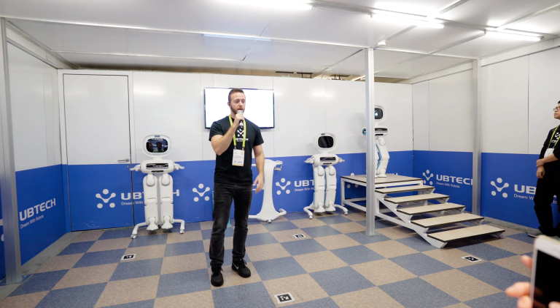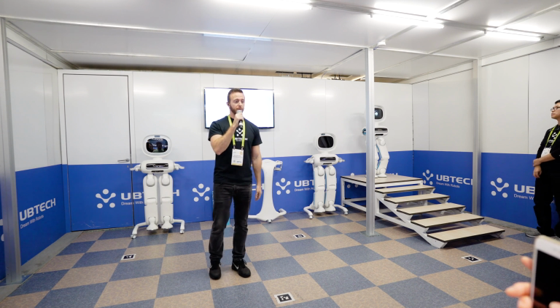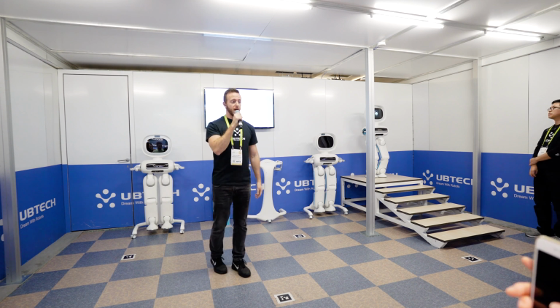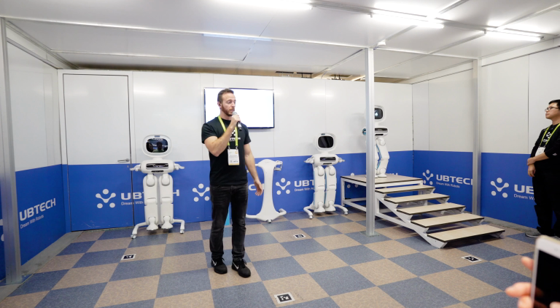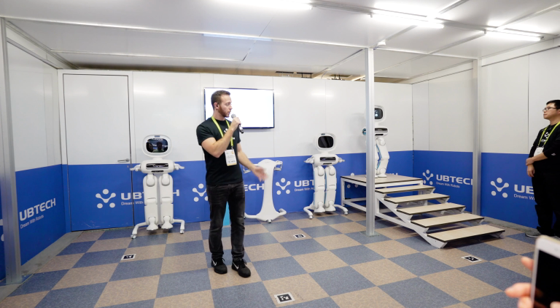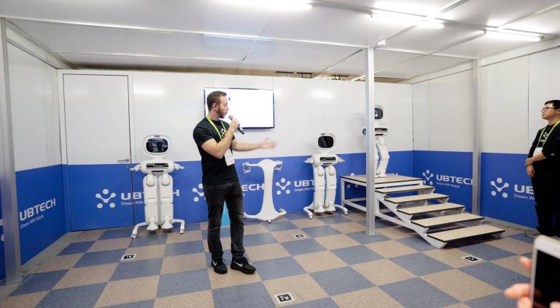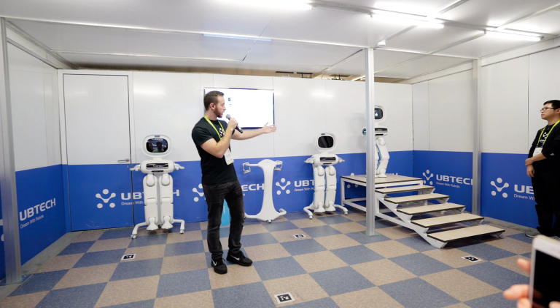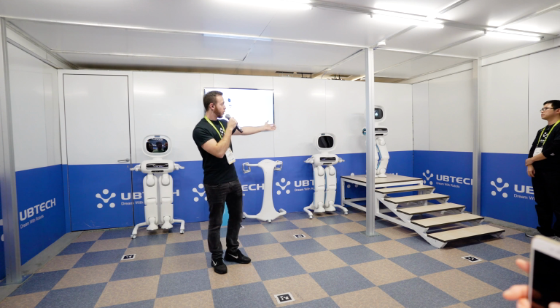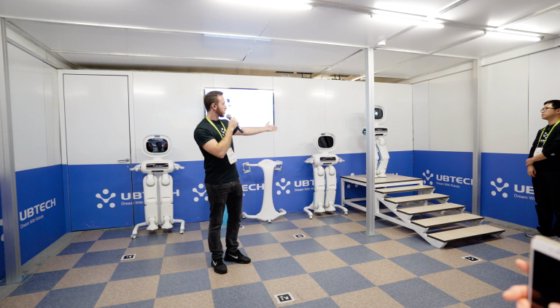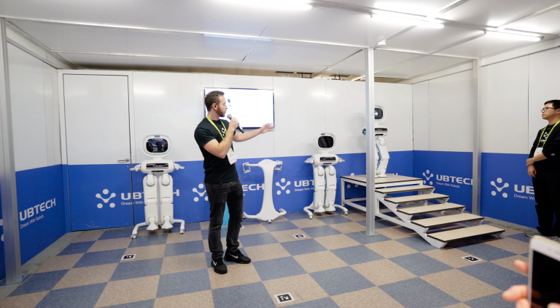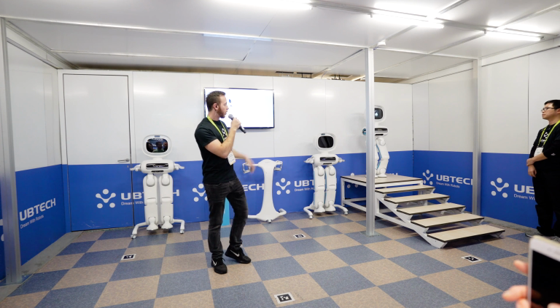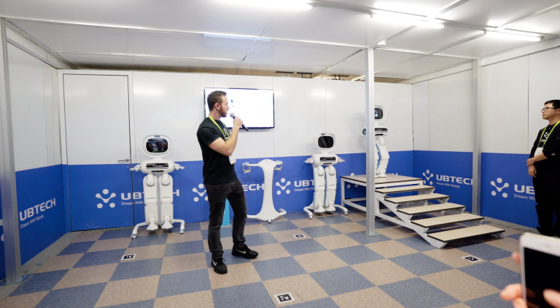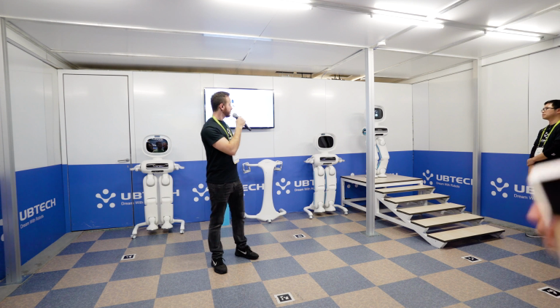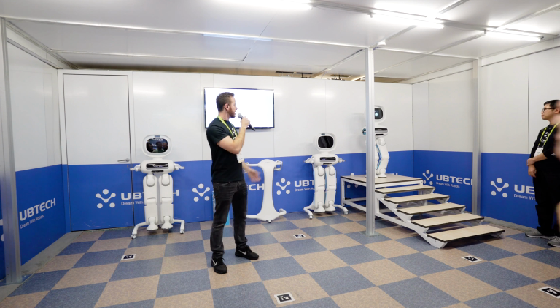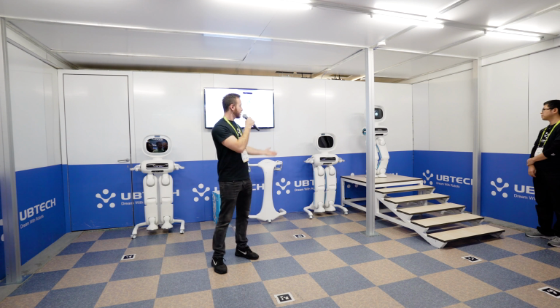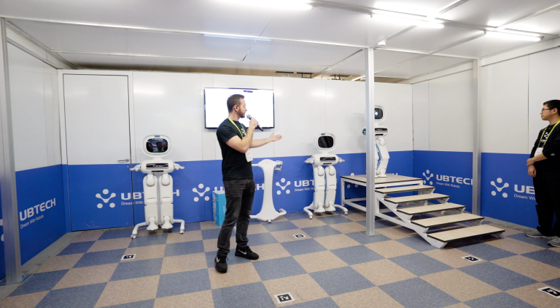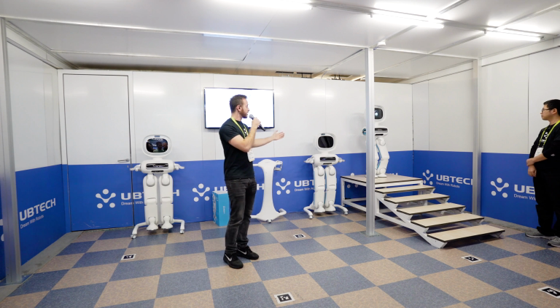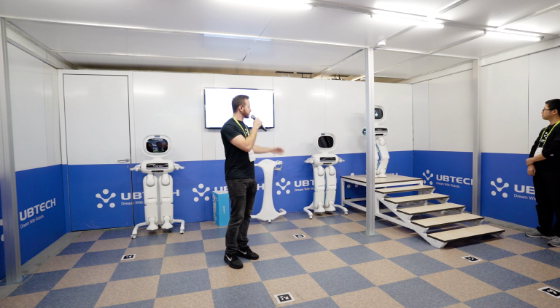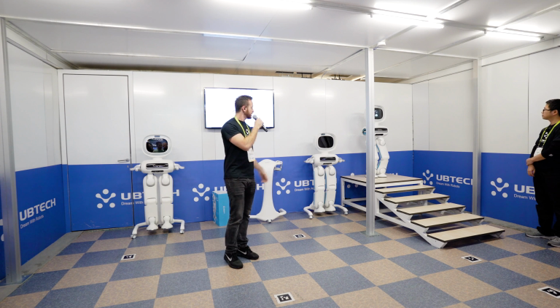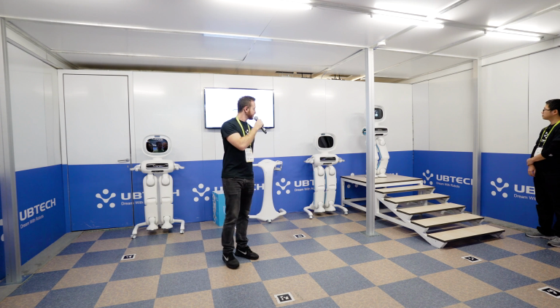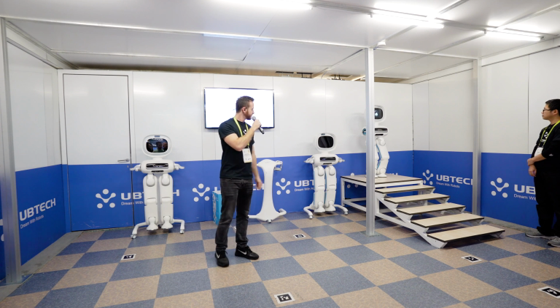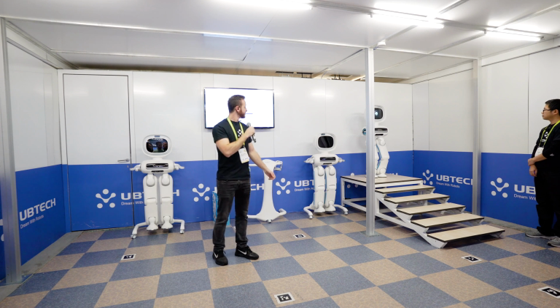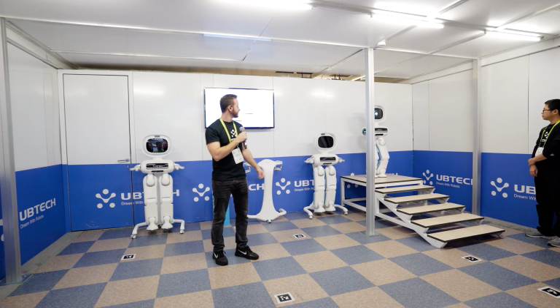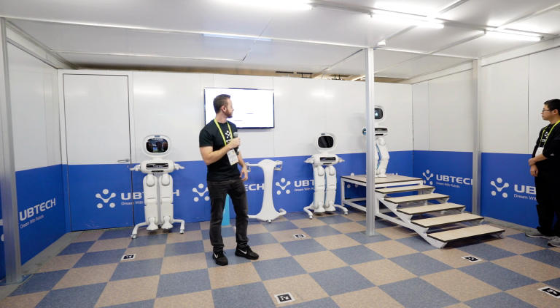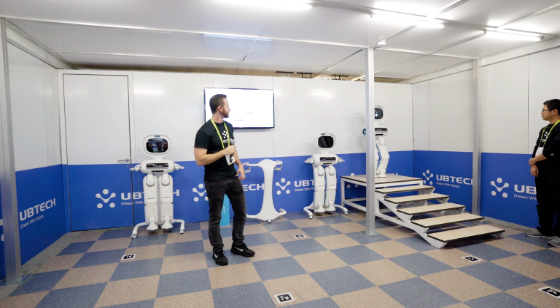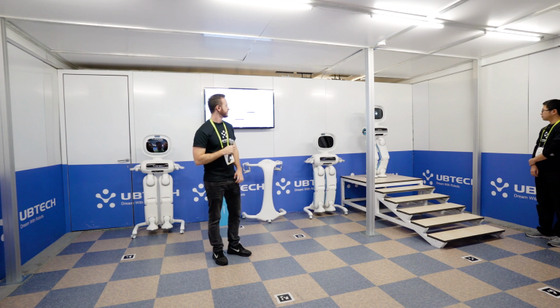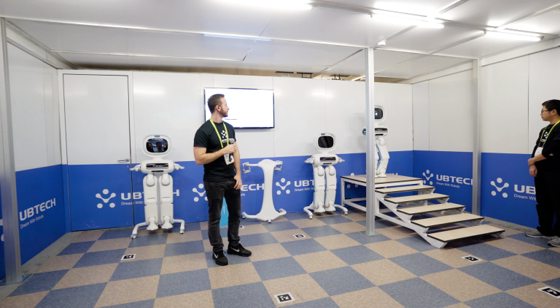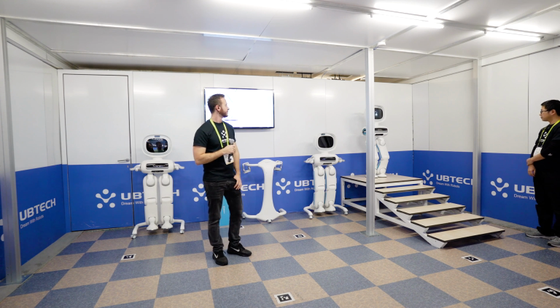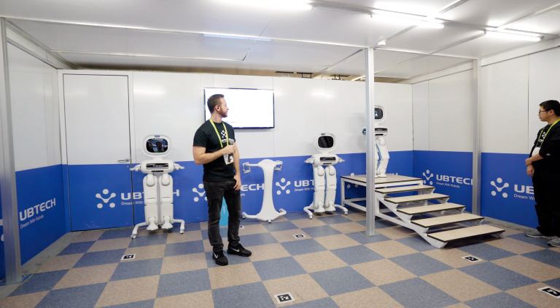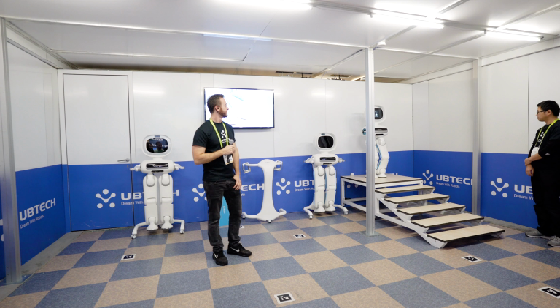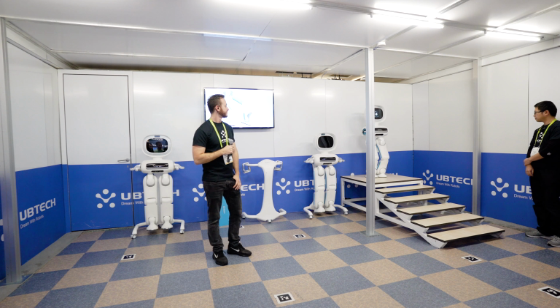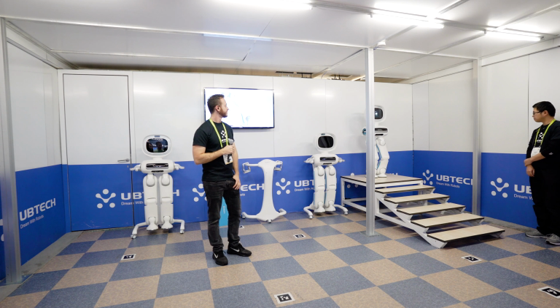But now, let's all welcome Walker. Walker, come downstairs please. Okay, right away.